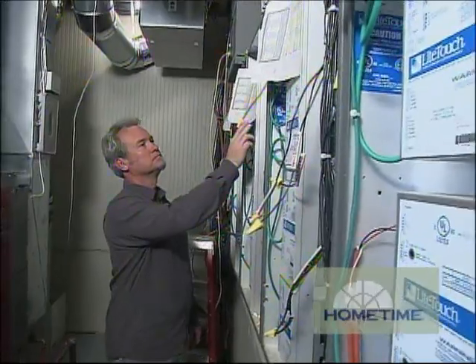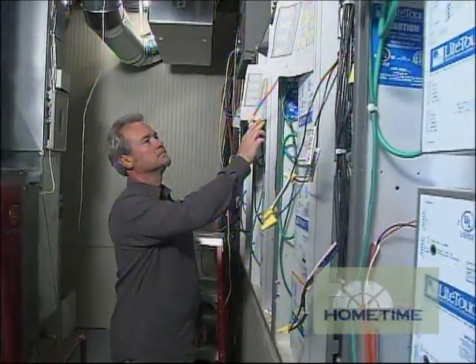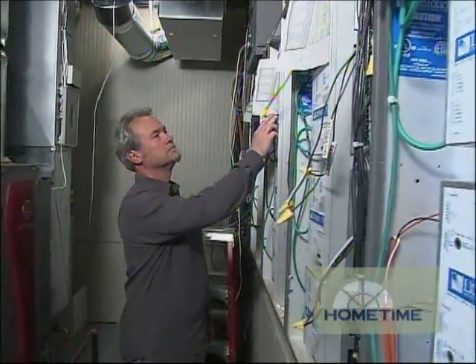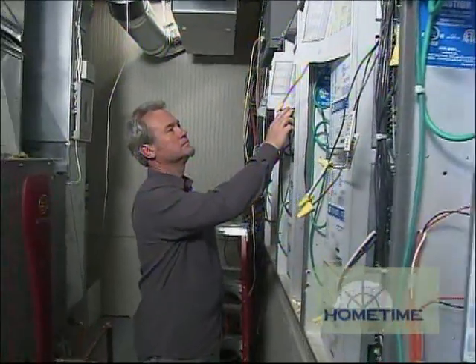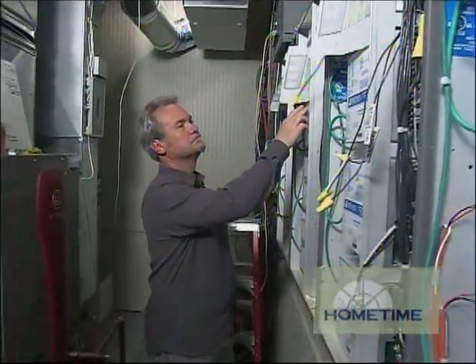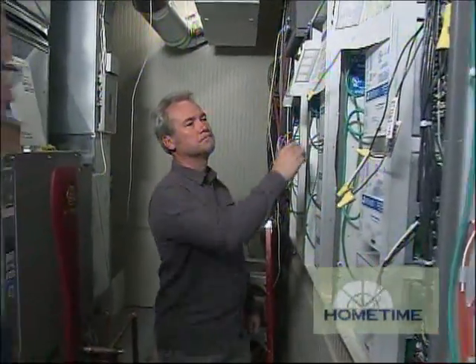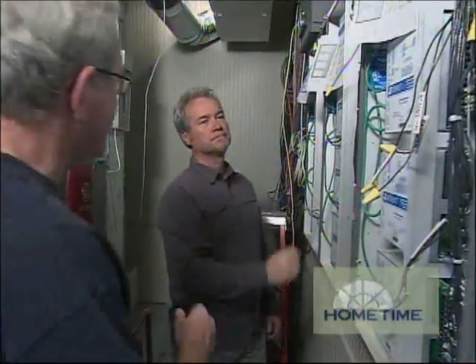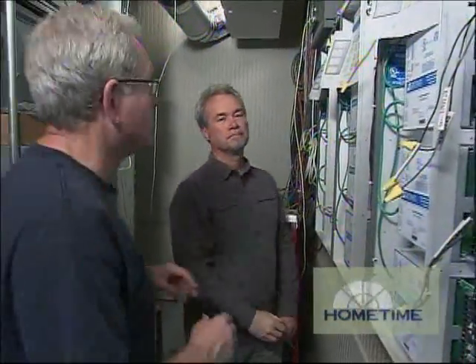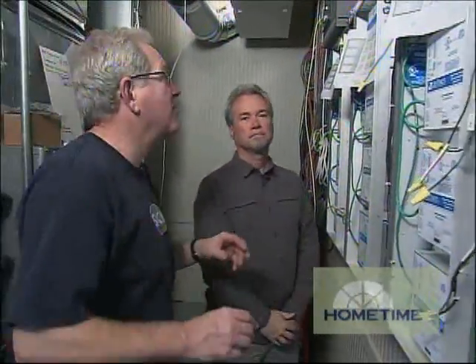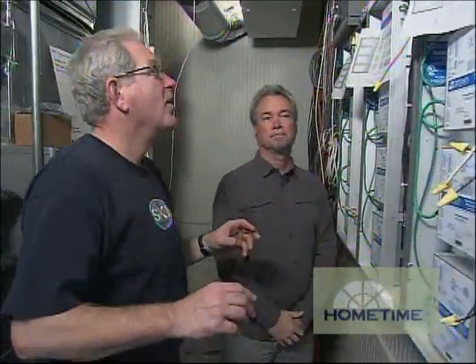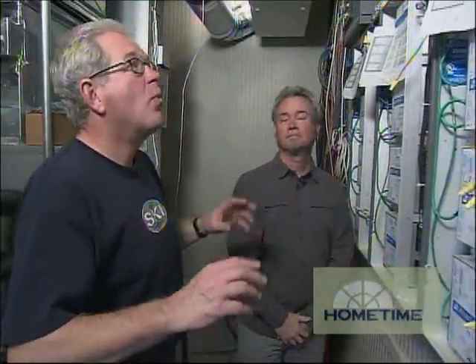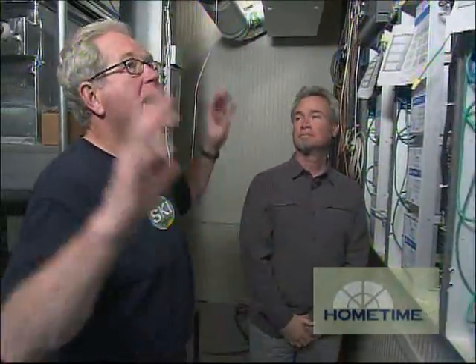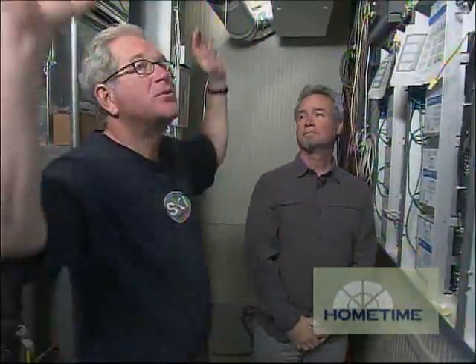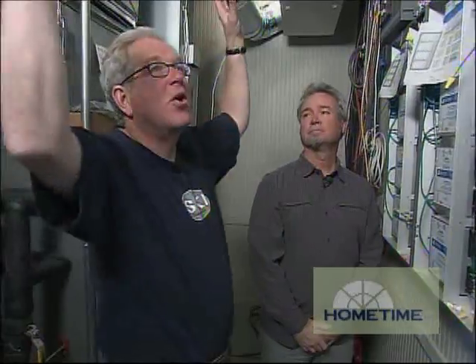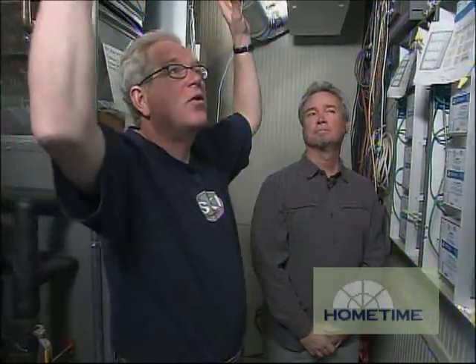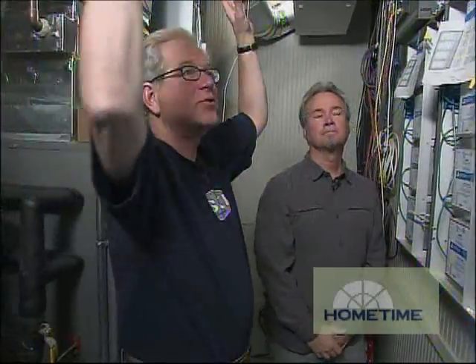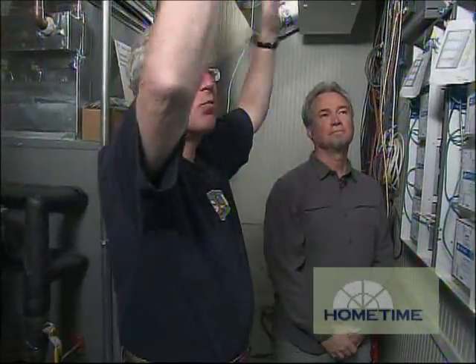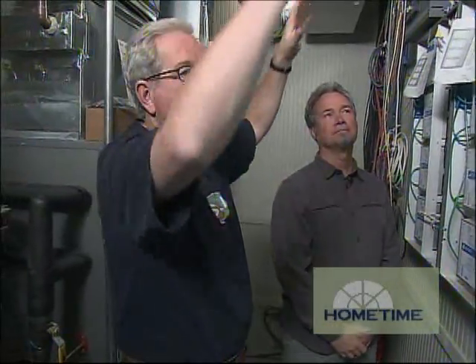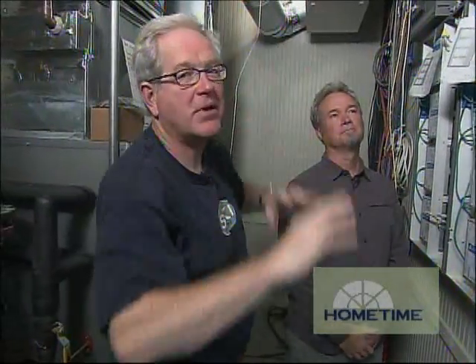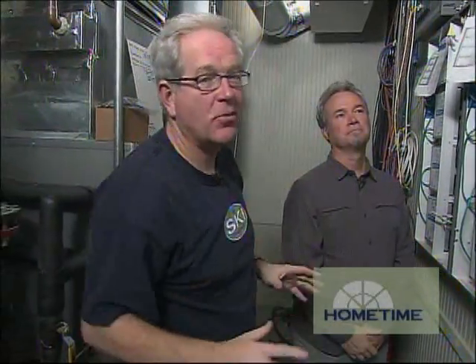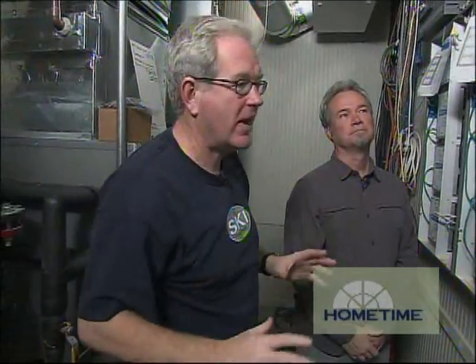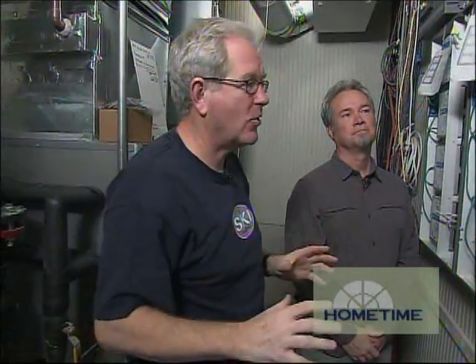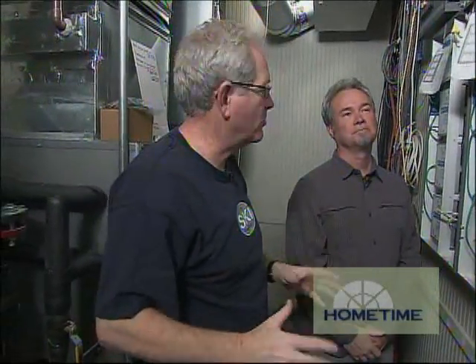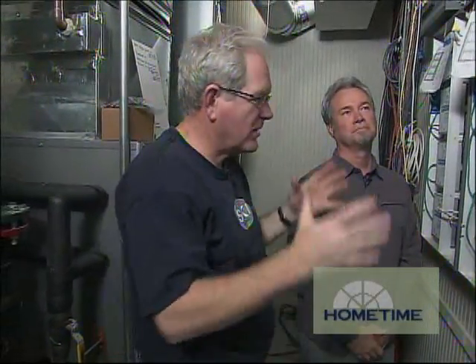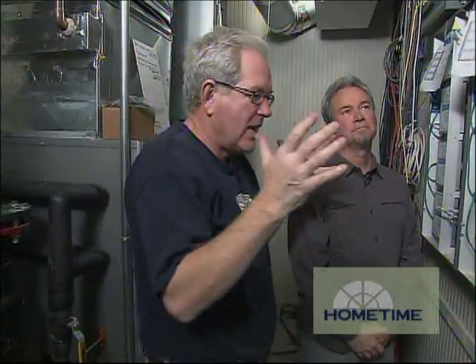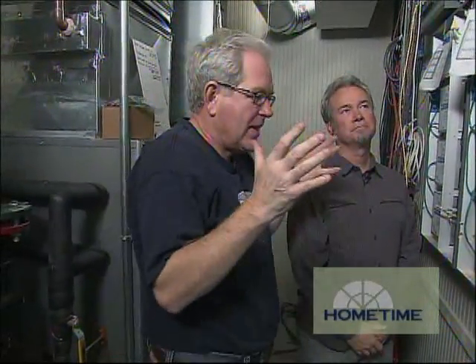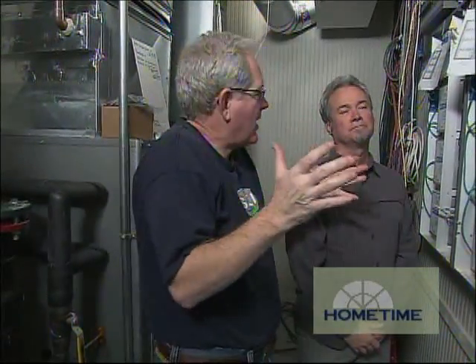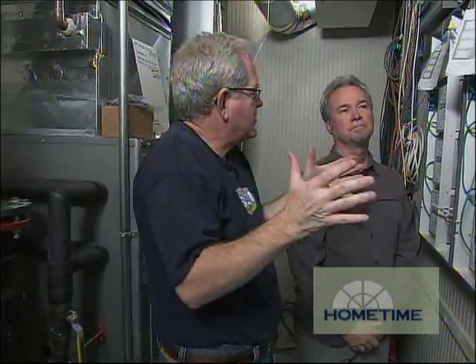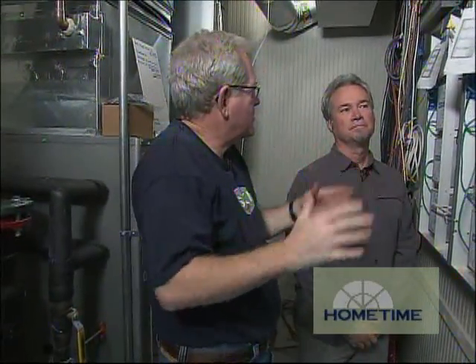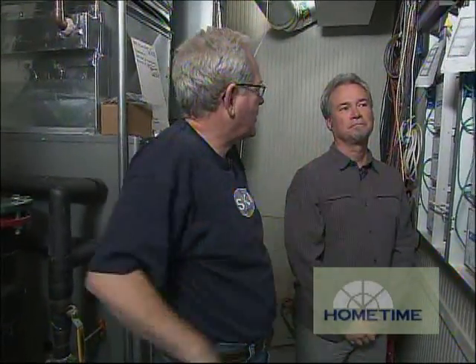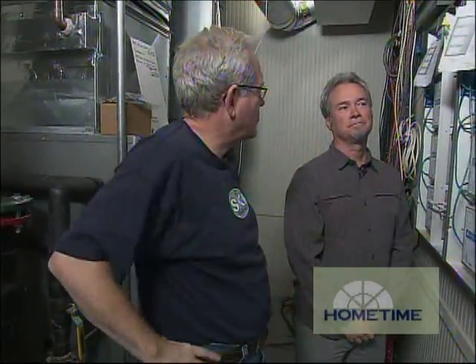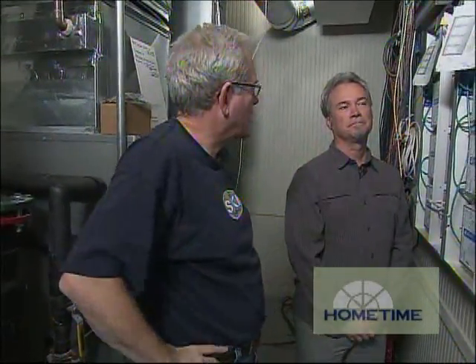We have Scott Anderson with us today to describe what happens when all these home runs come down in the mechanical room. How does a system like this work?